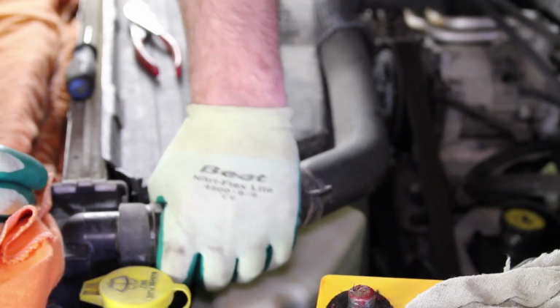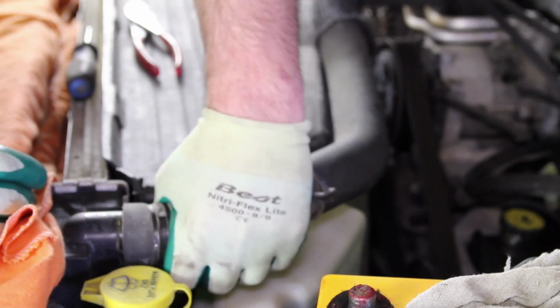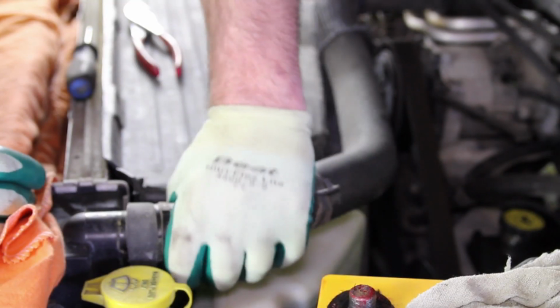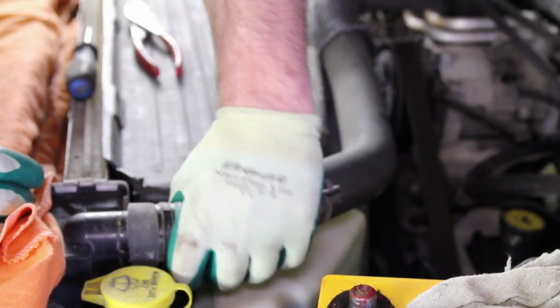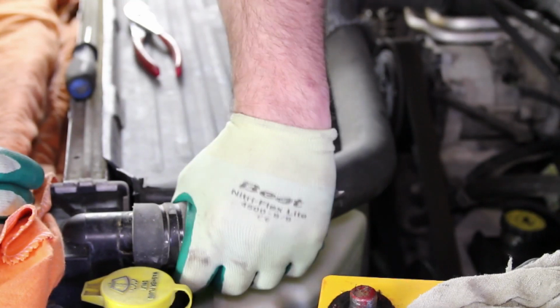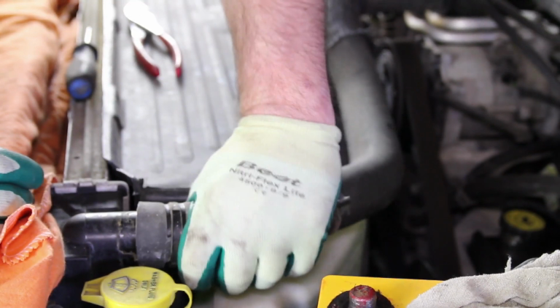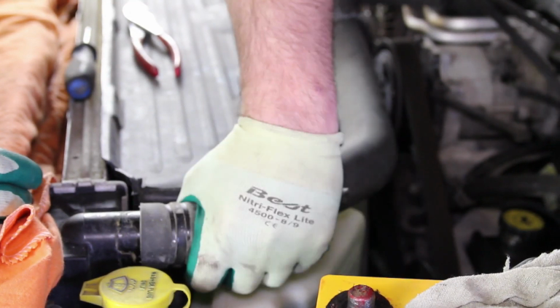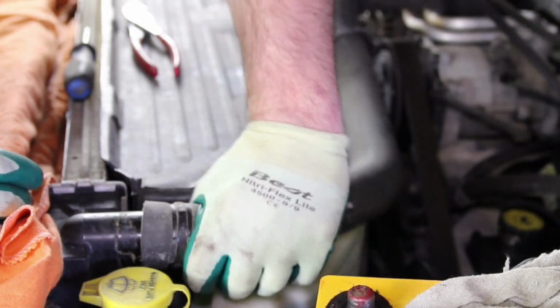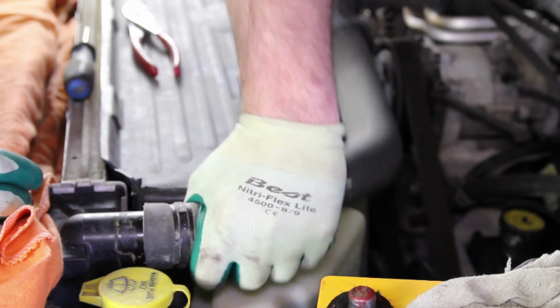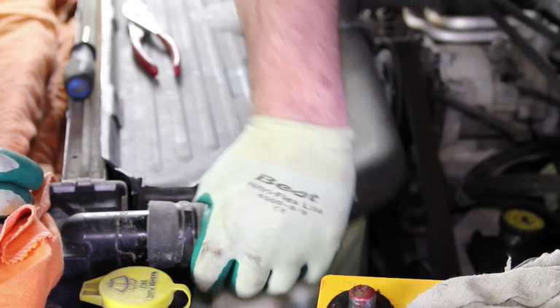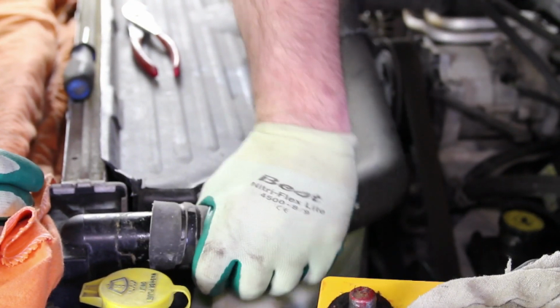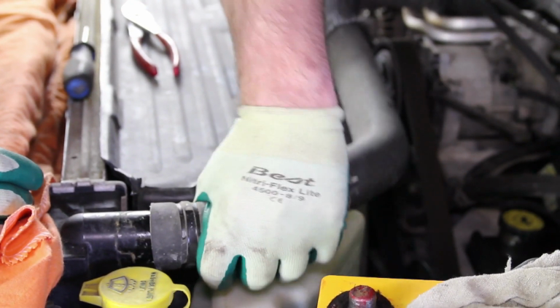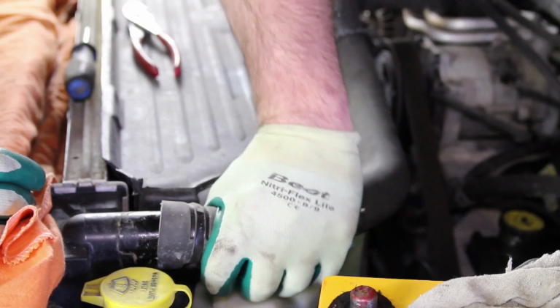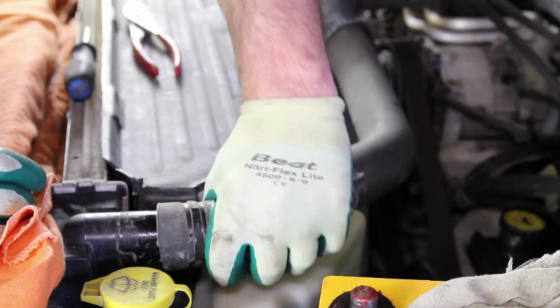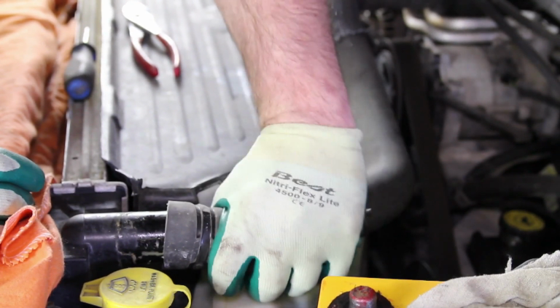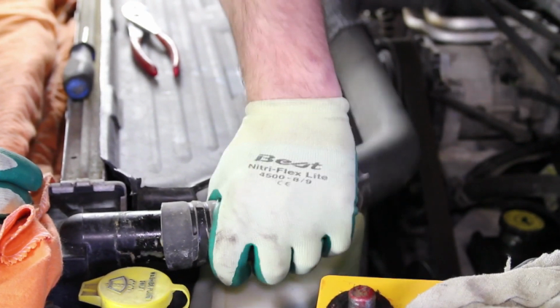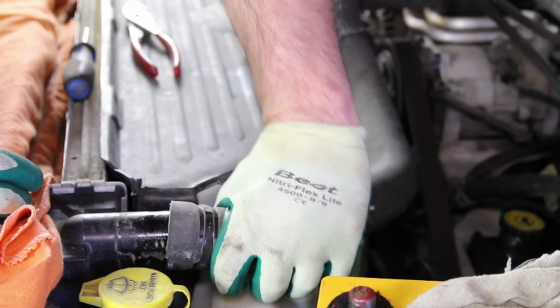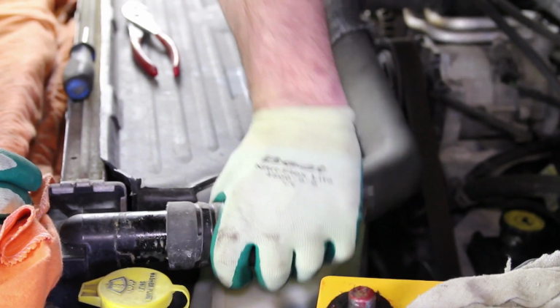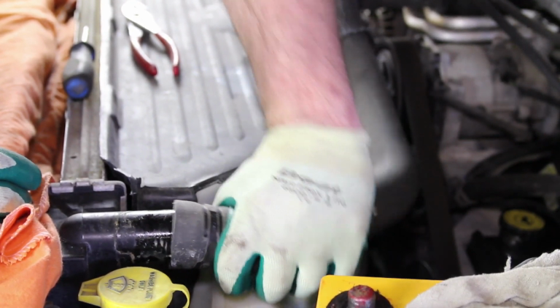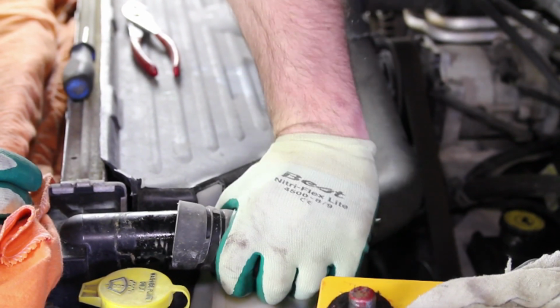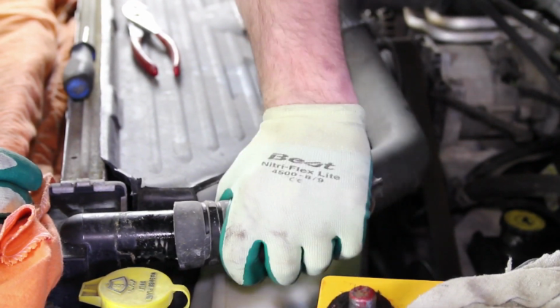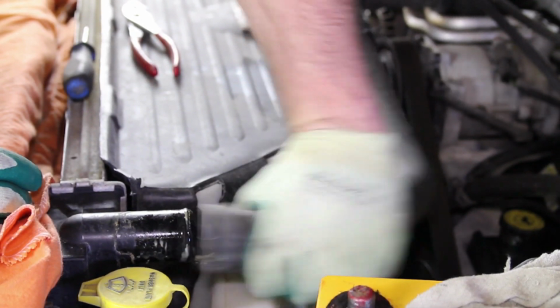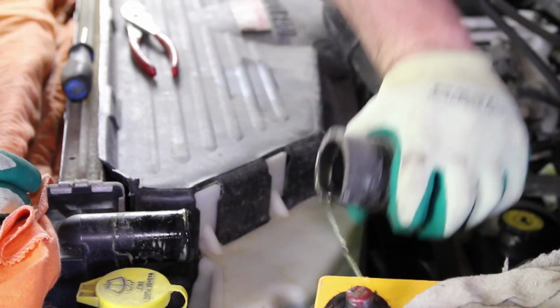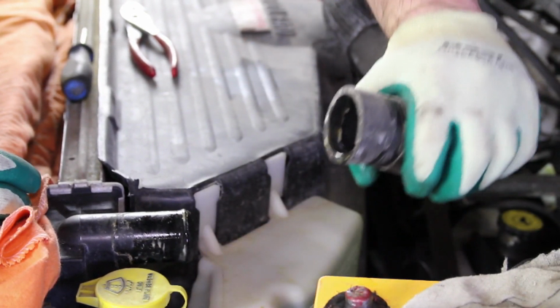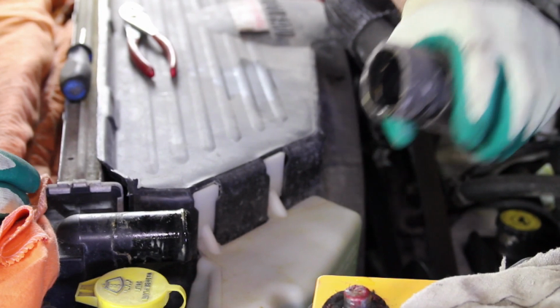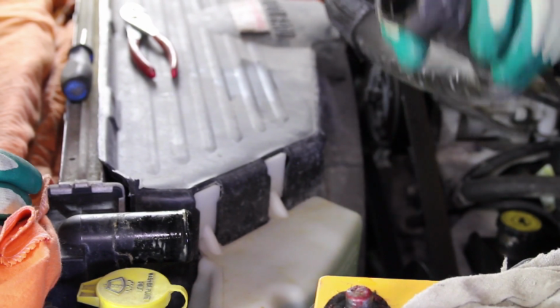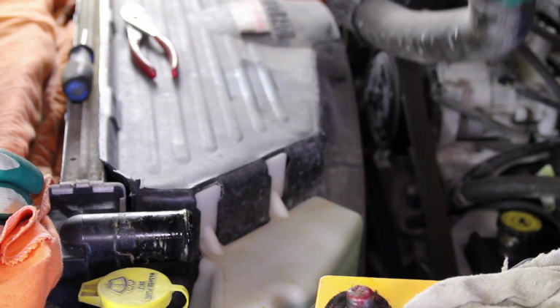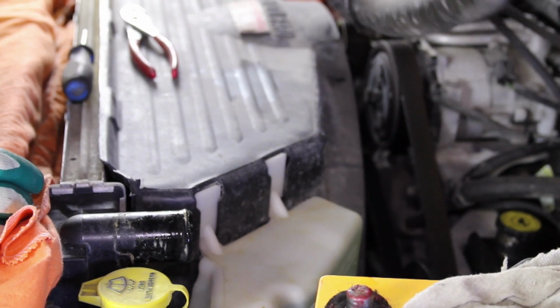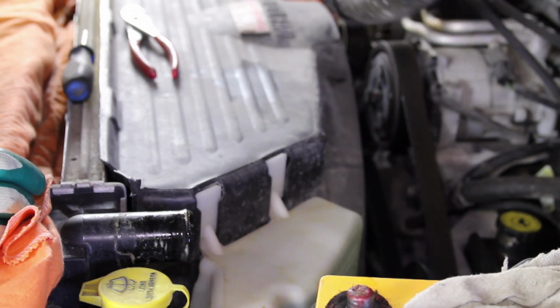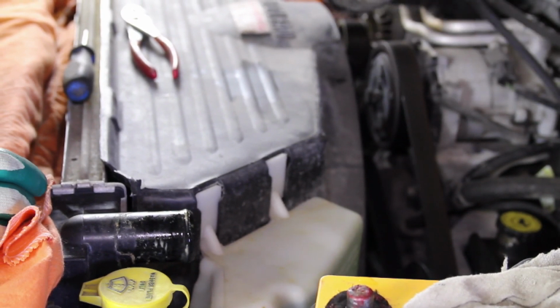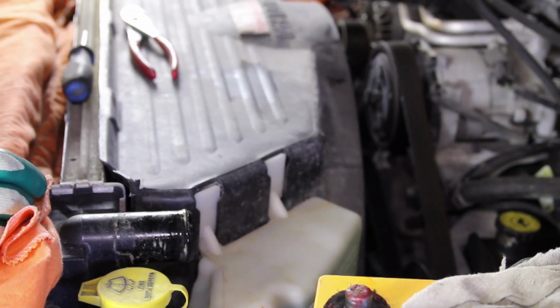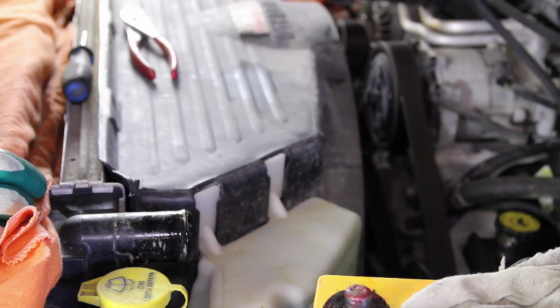Remove the upper radiator hose. Before starting your repair, you always want to be sure you're working with a cool engine.